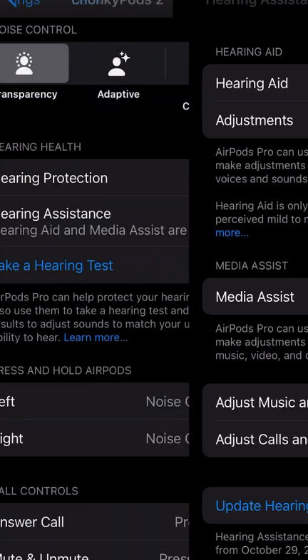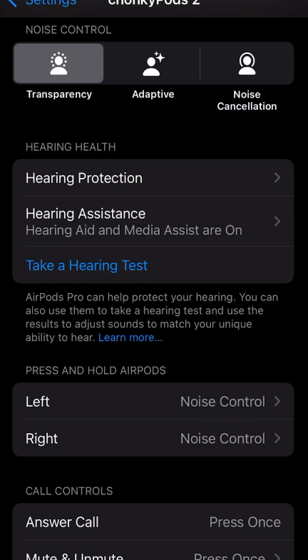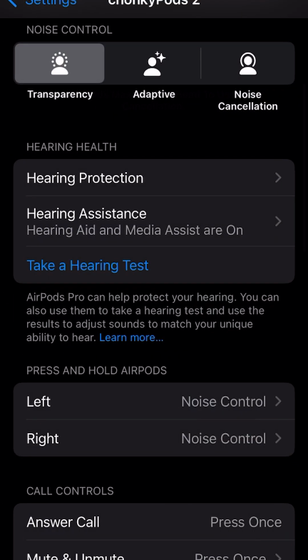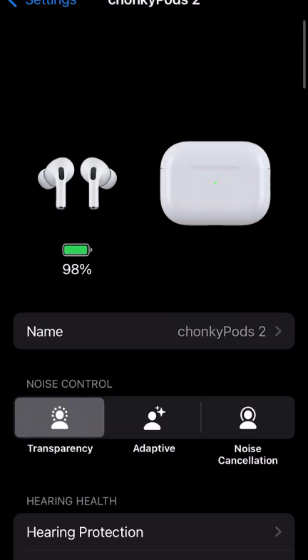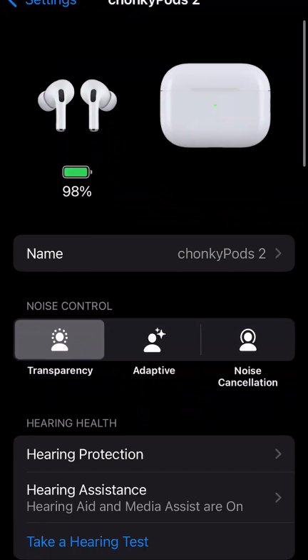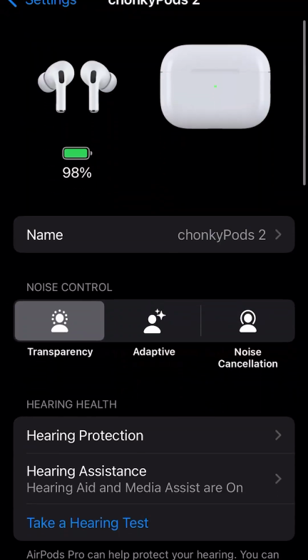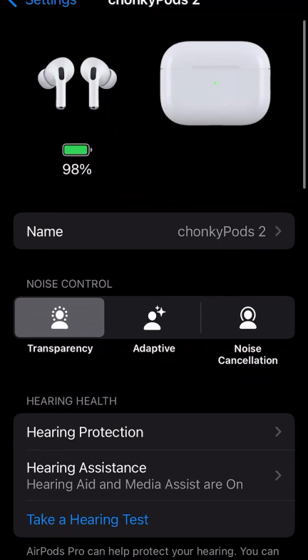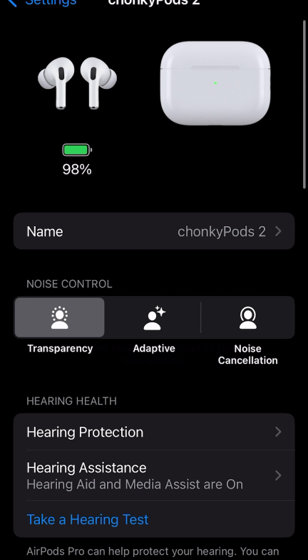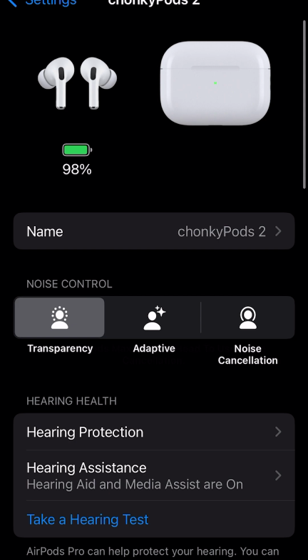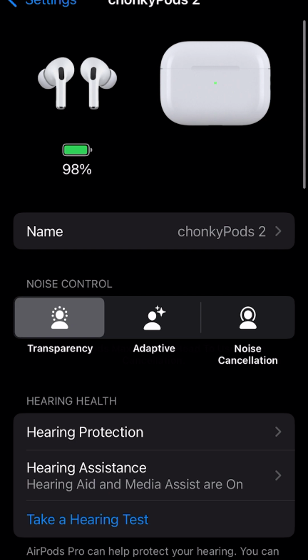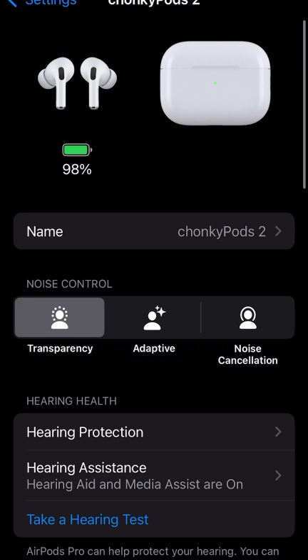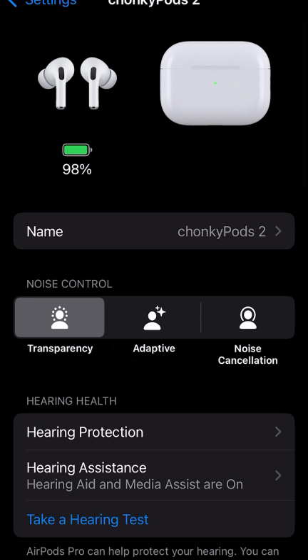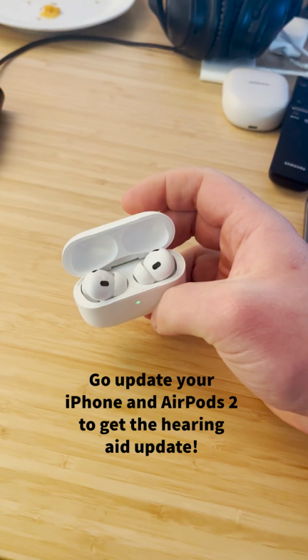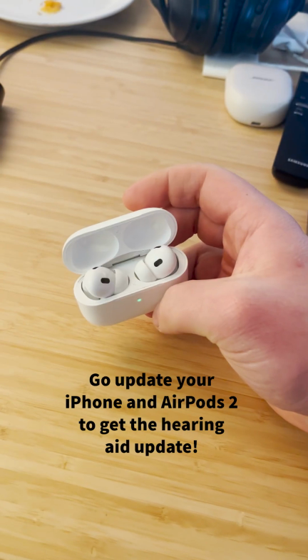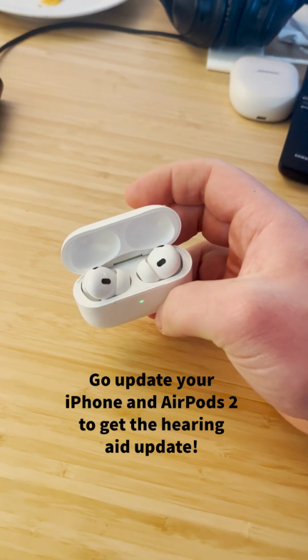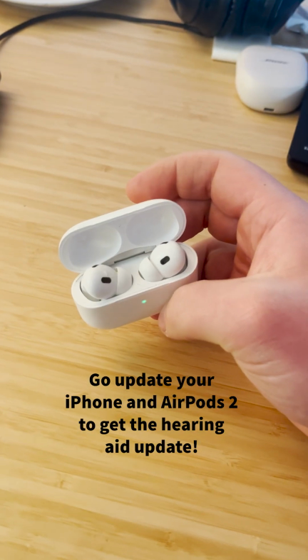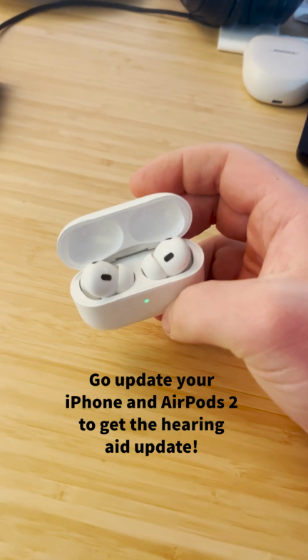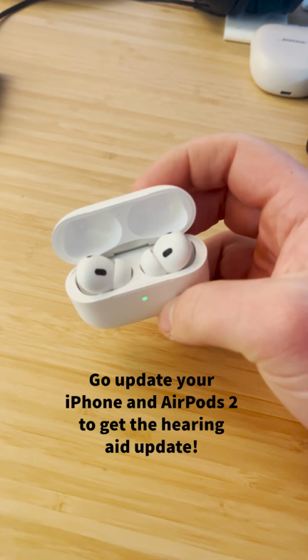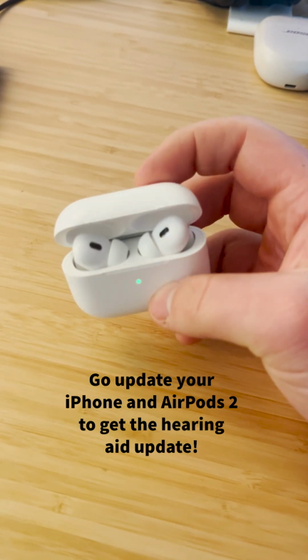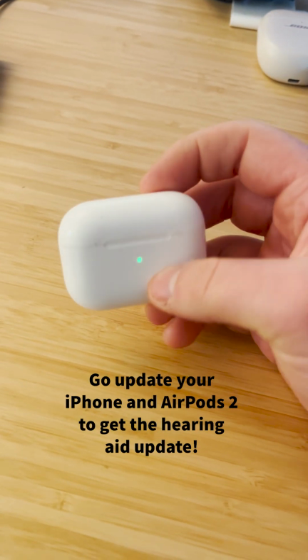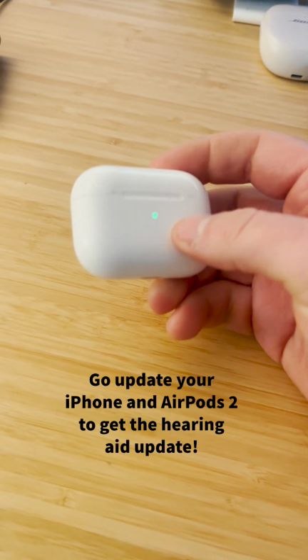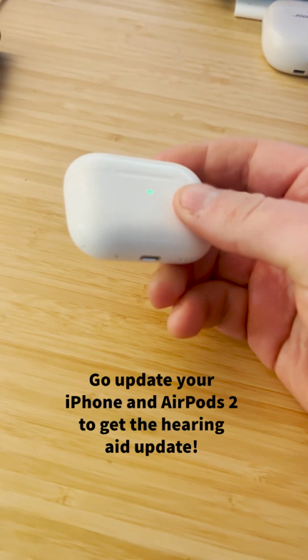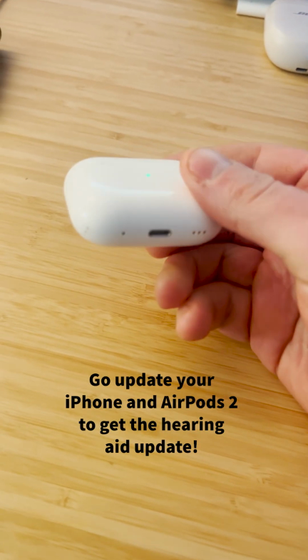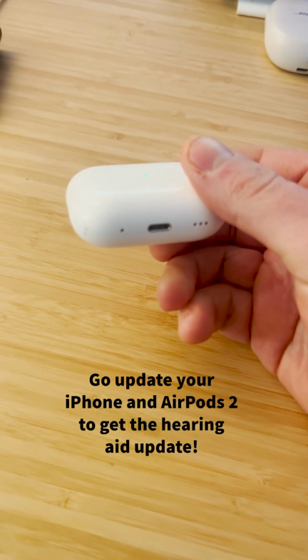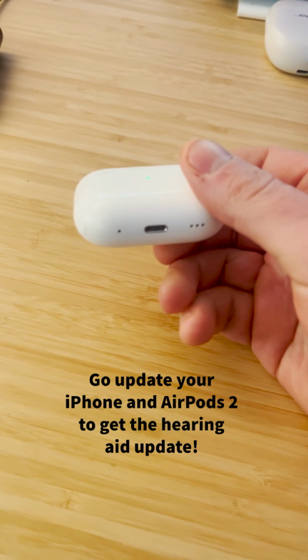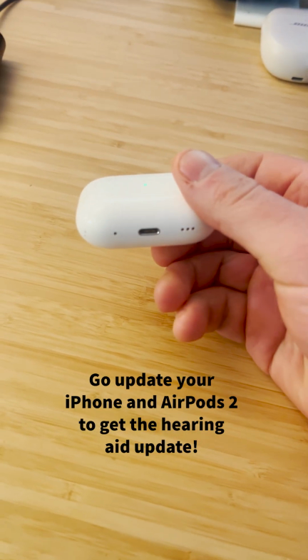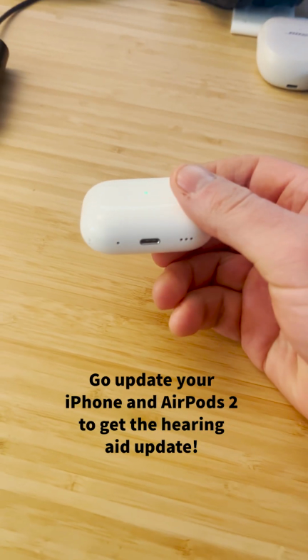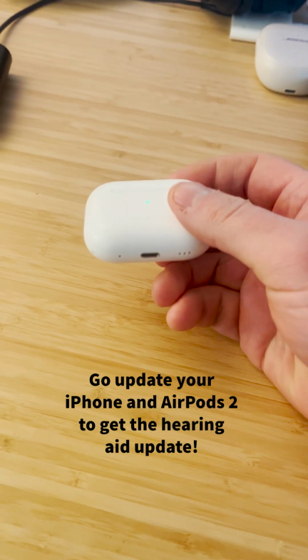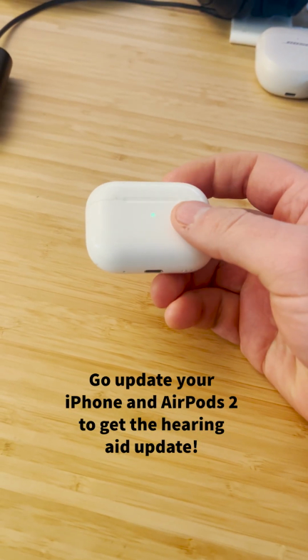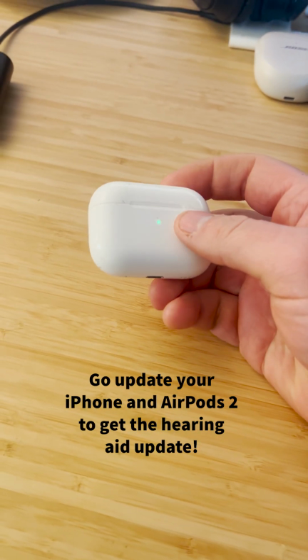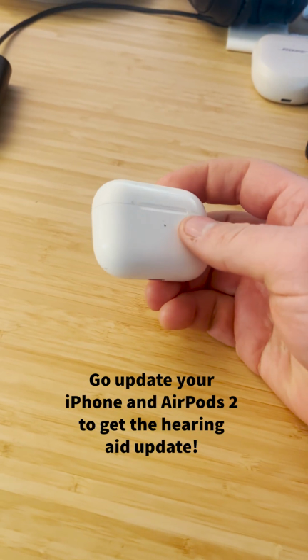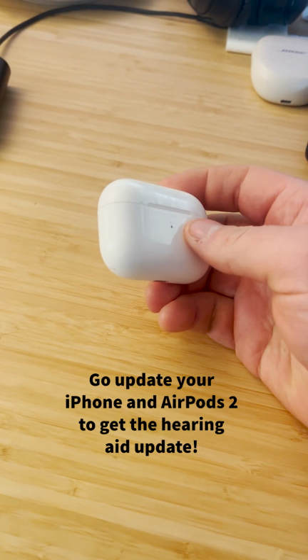I think this might put some hearing aid companies out of business because transparency mode is the best. Go install this today.